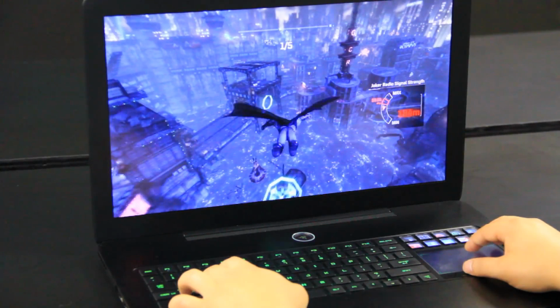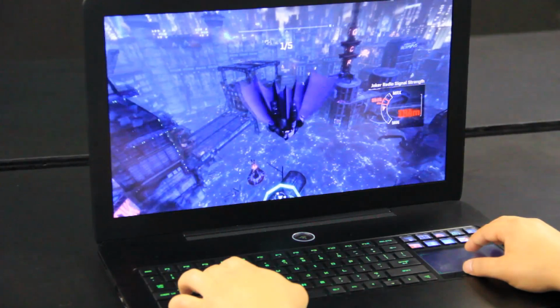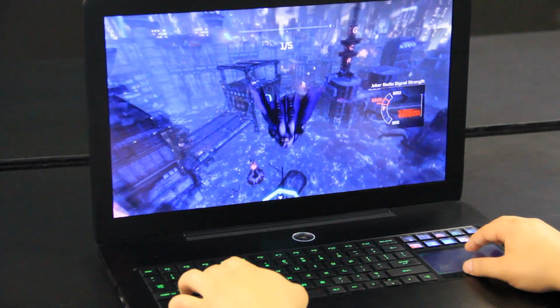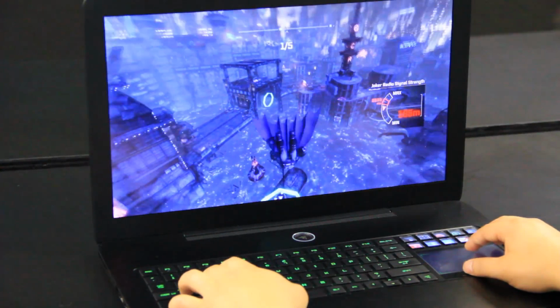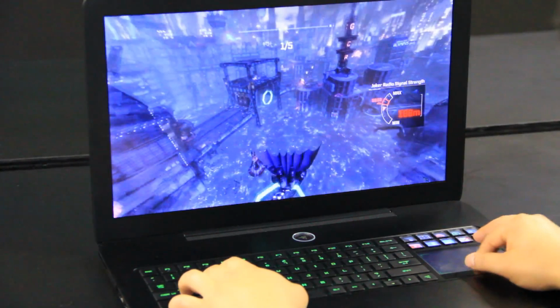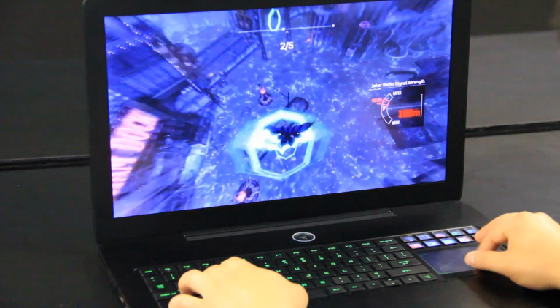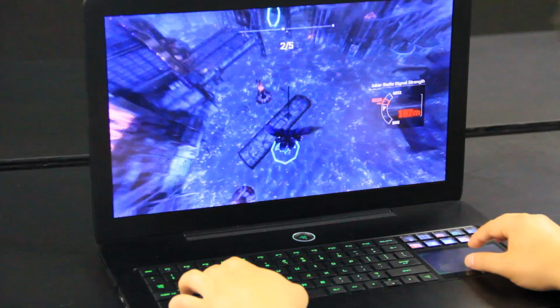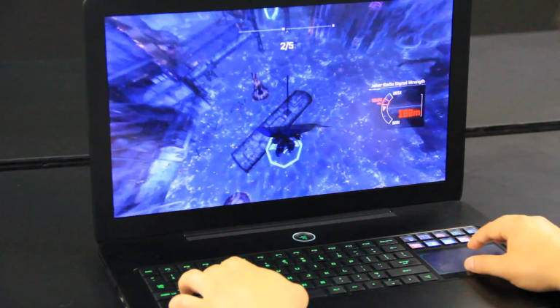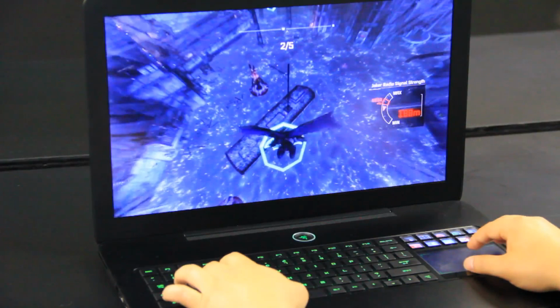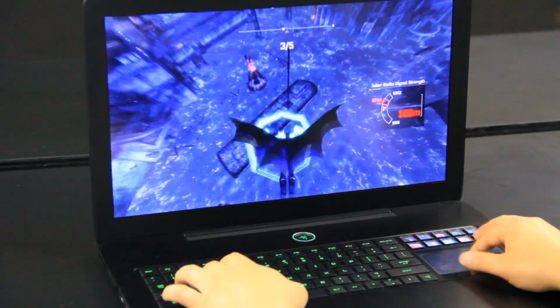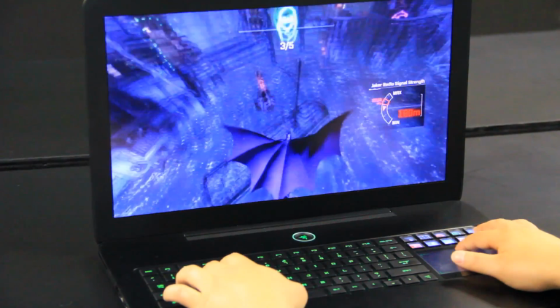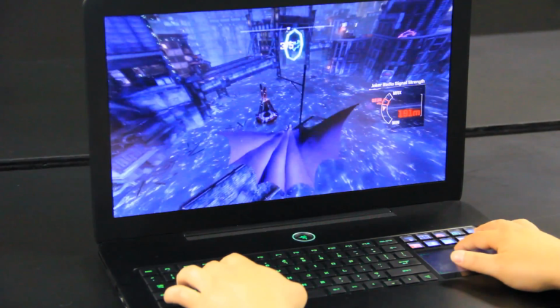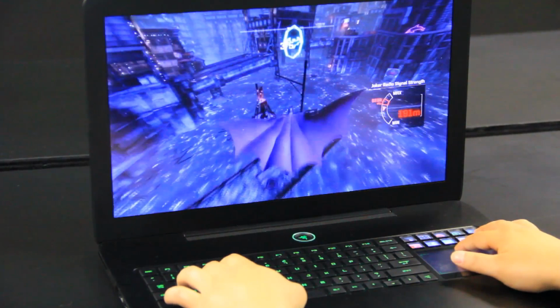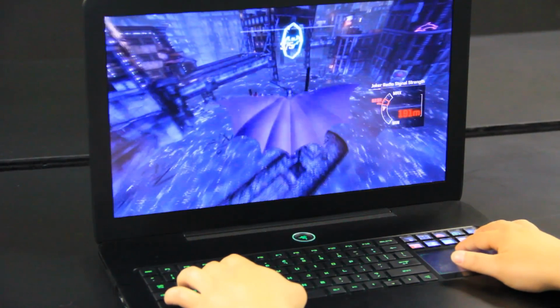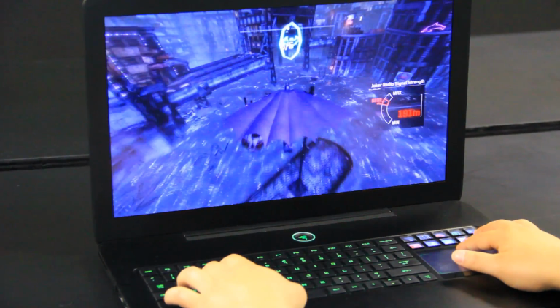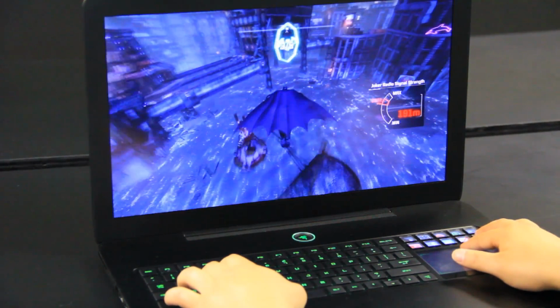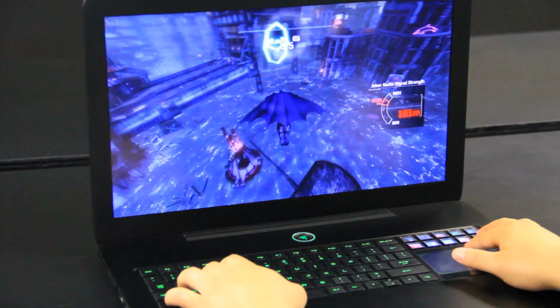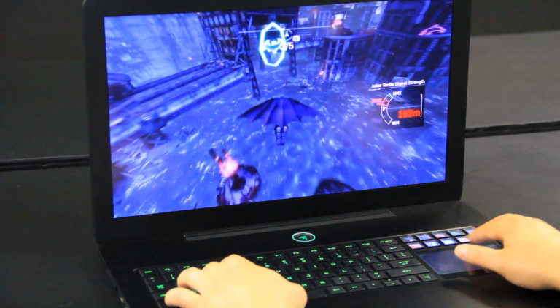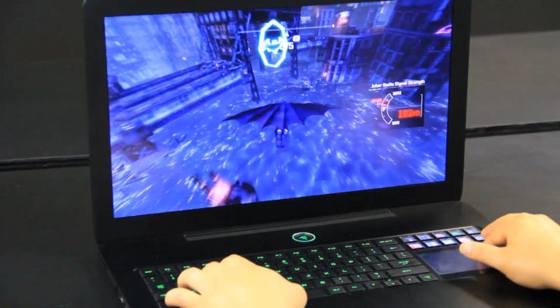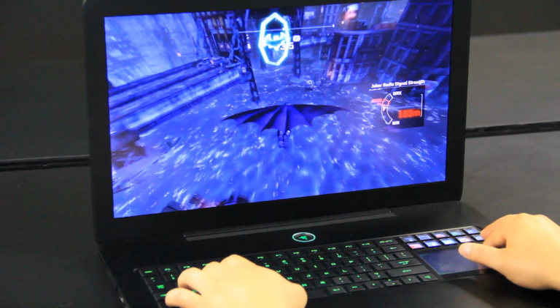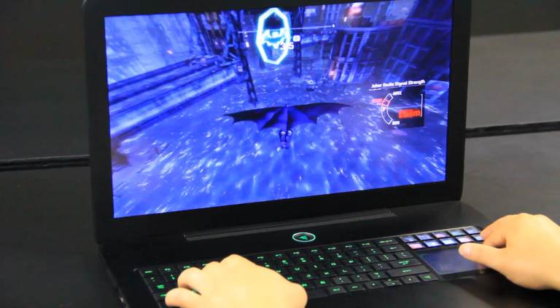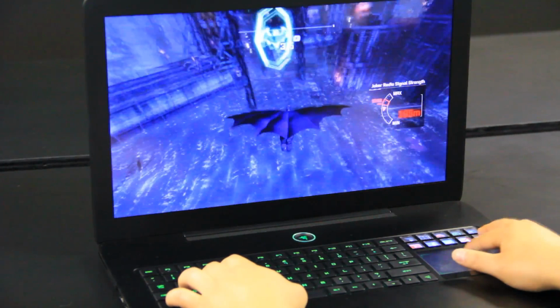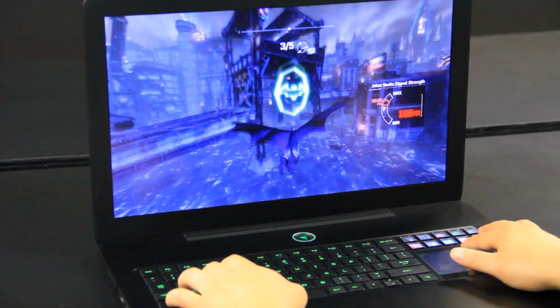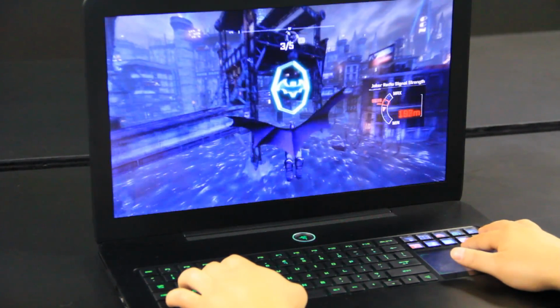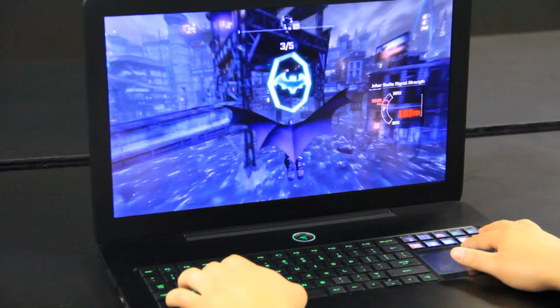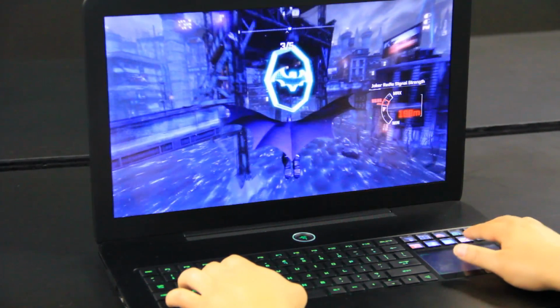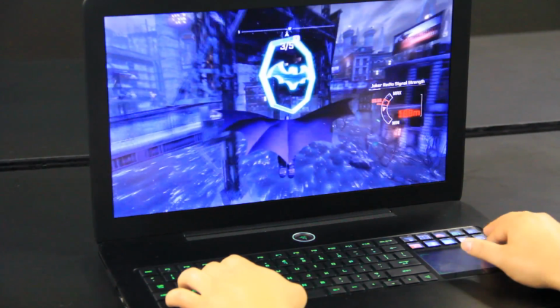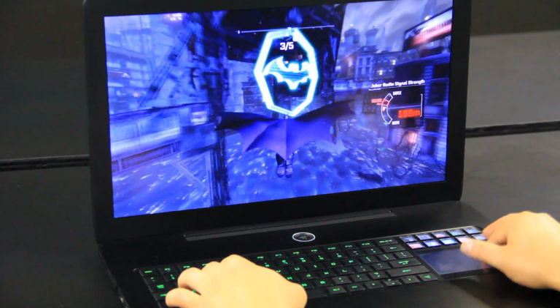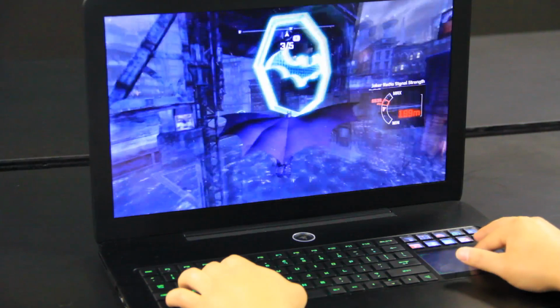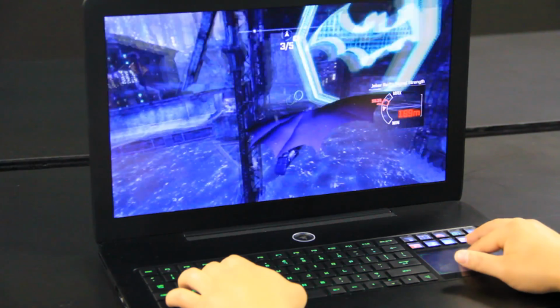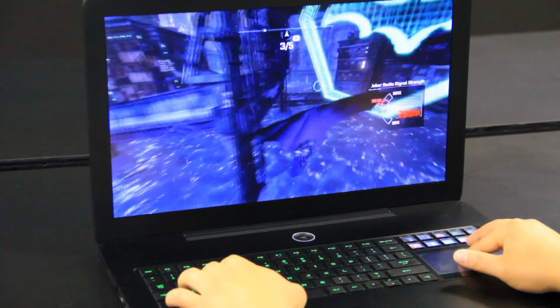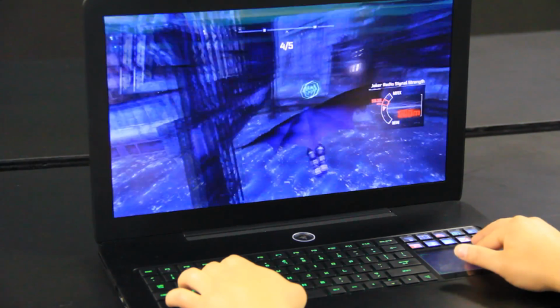So after watching the walkthrough guide on my Switchblade UI, it was pretty easy for me to get through this augmented reality training without having to alt-tab out of the game.